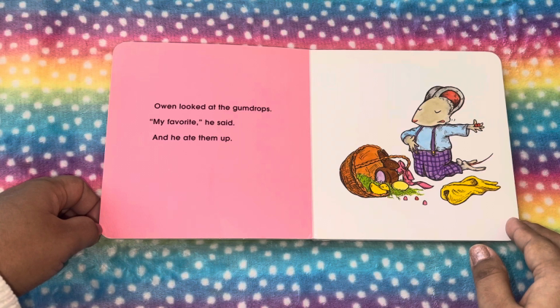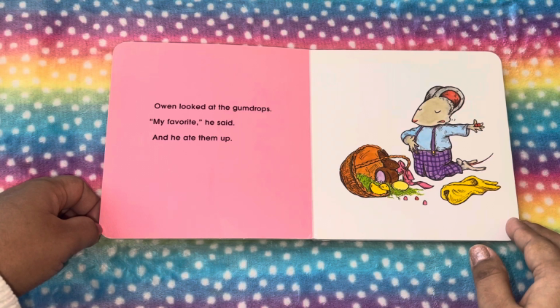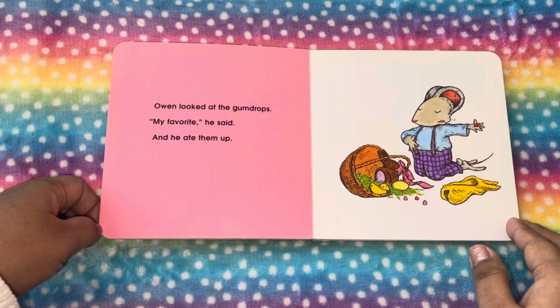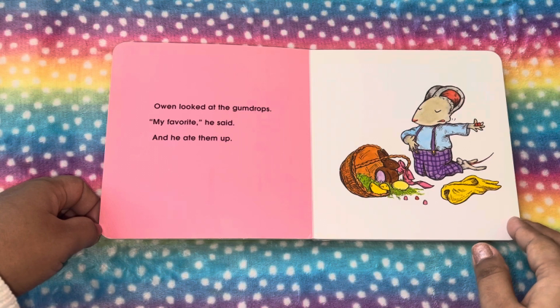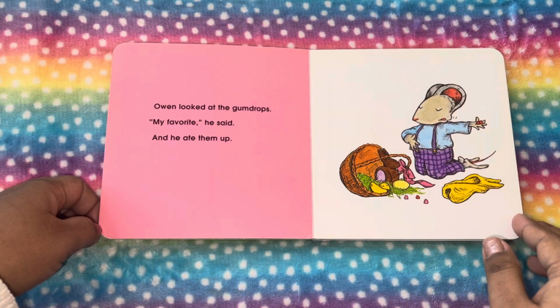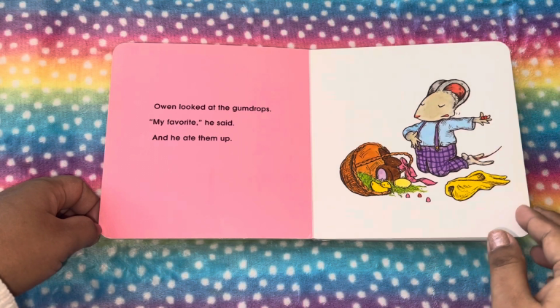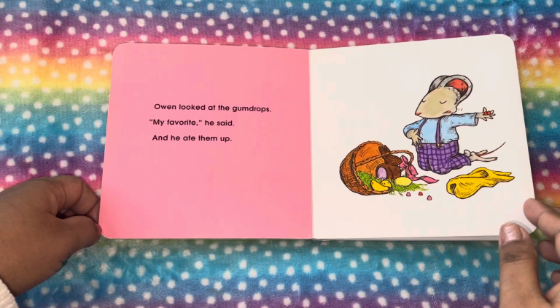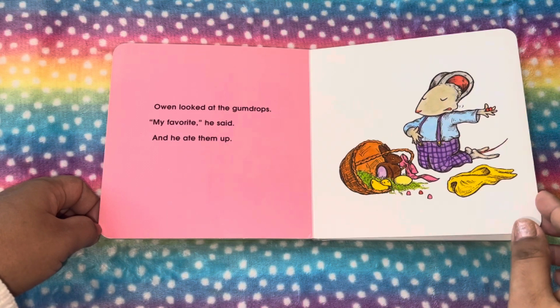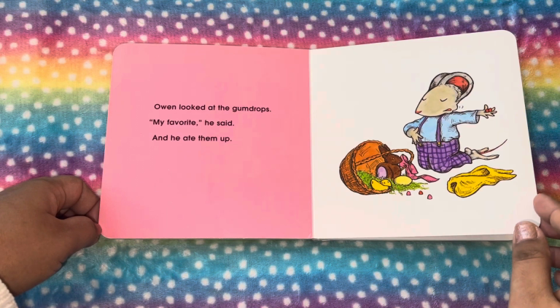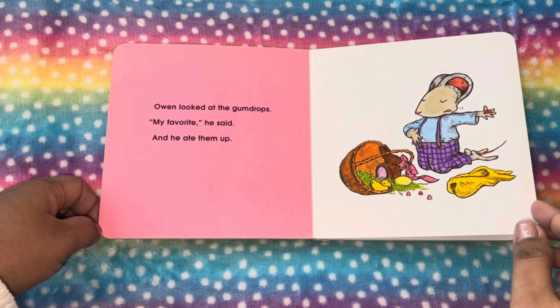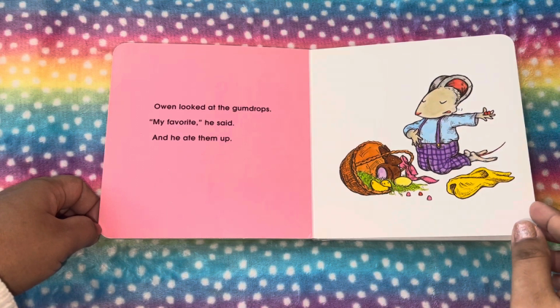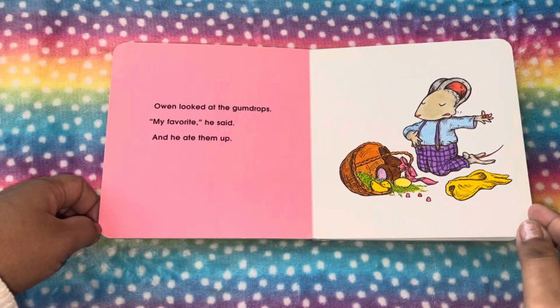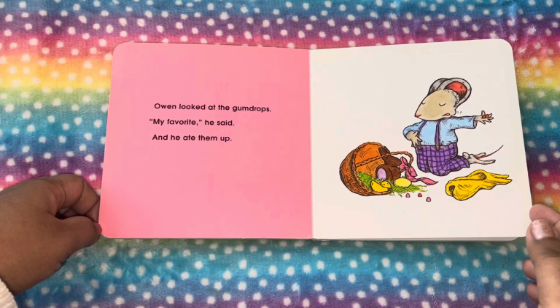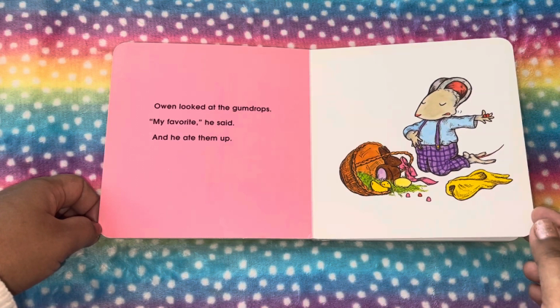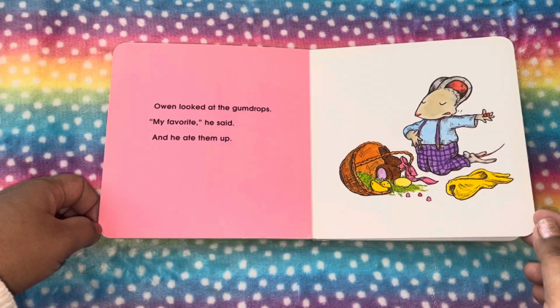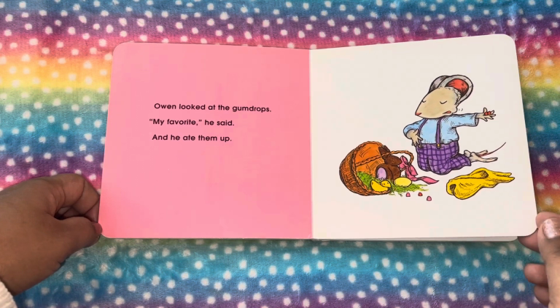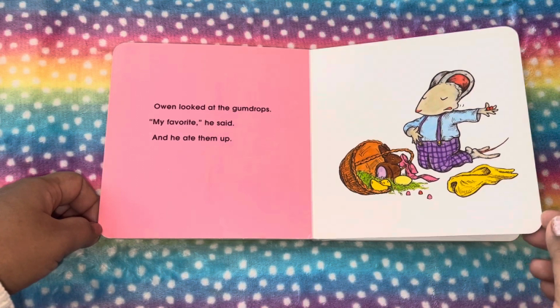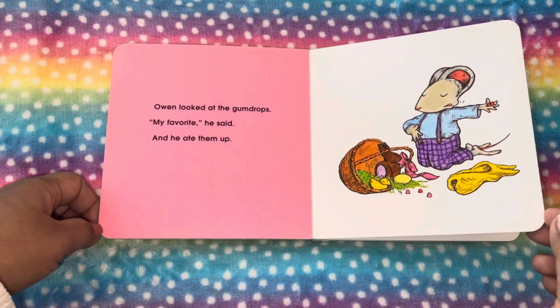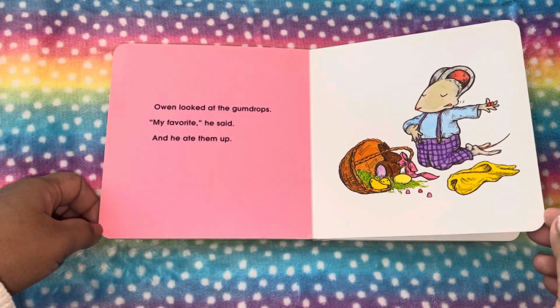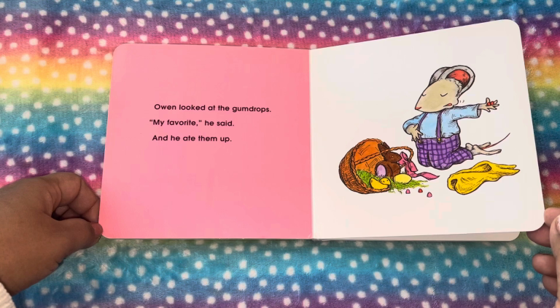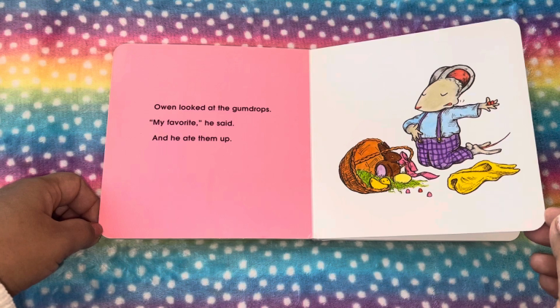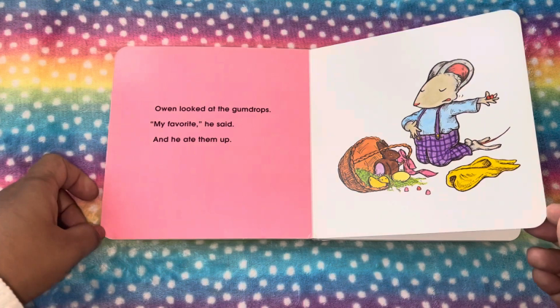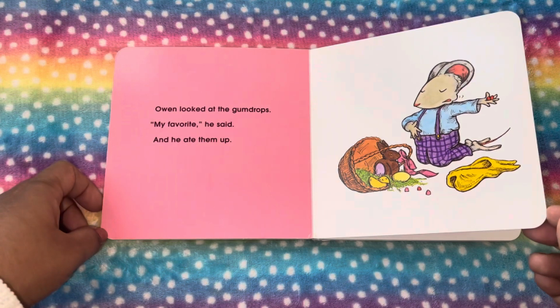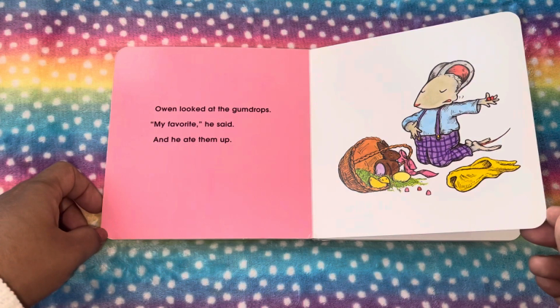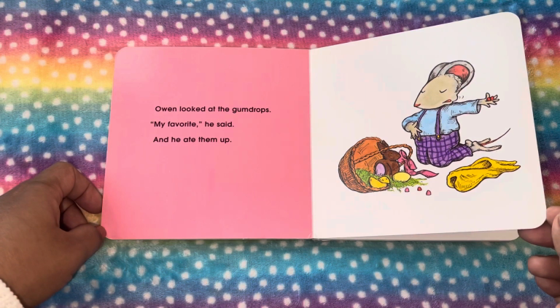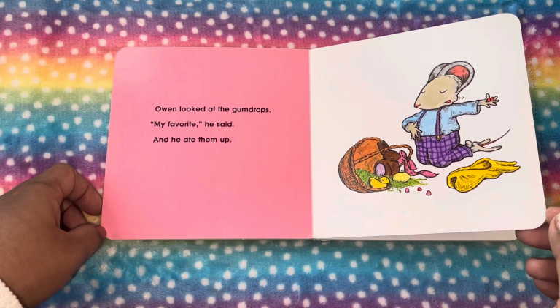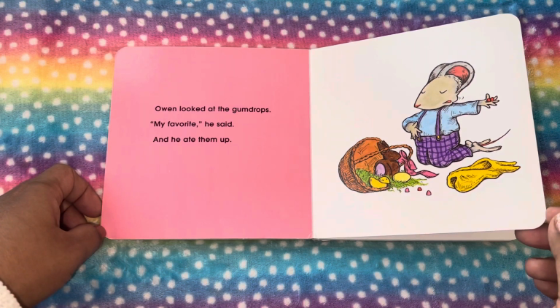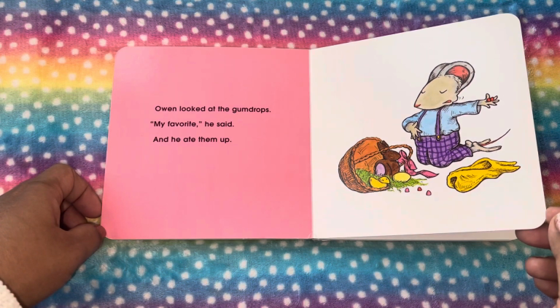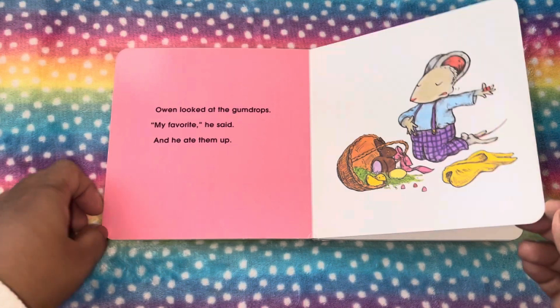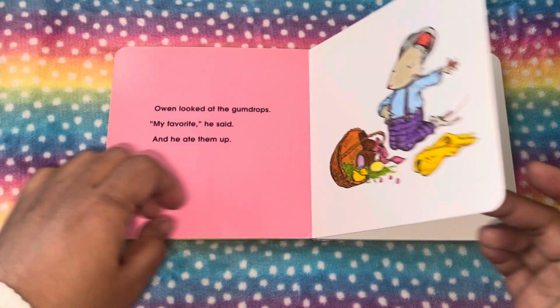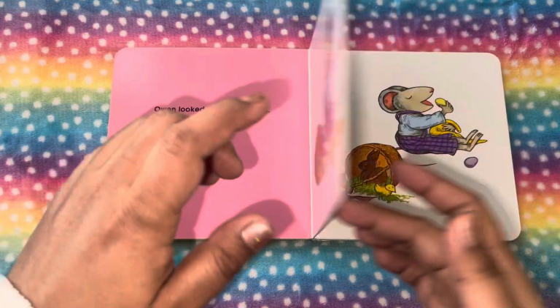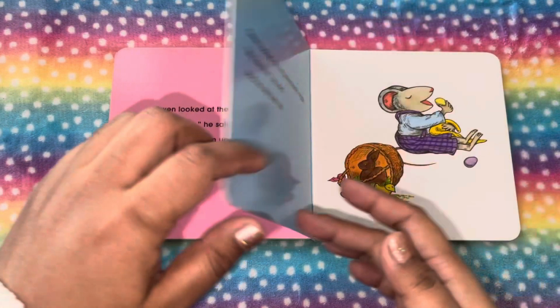Owen looked at the gumdrops. My favorite, he said, and he ate them up.